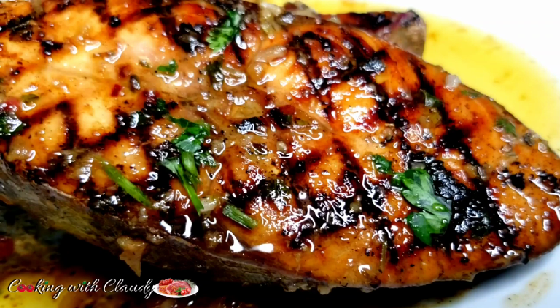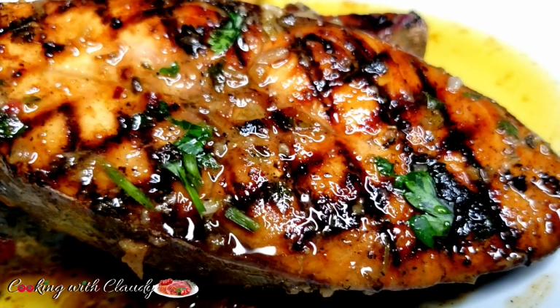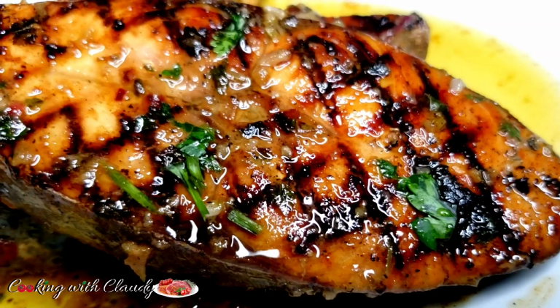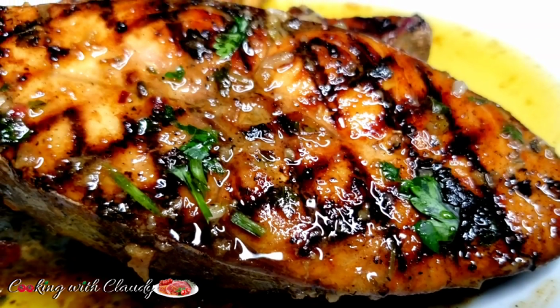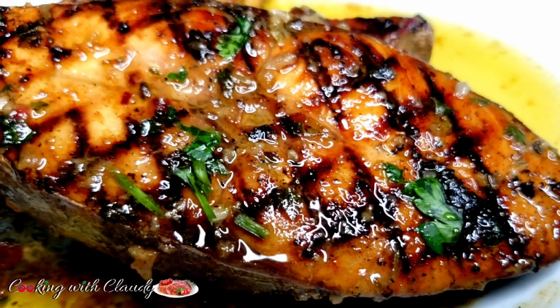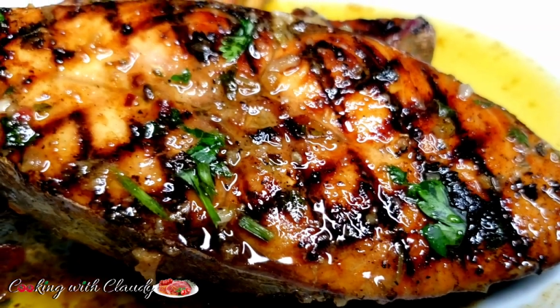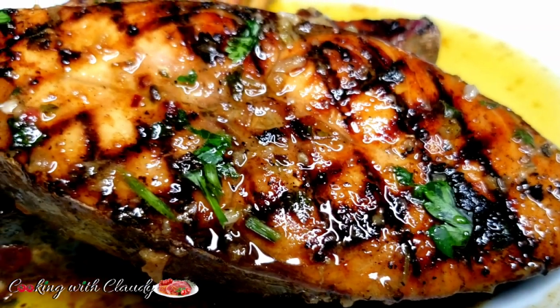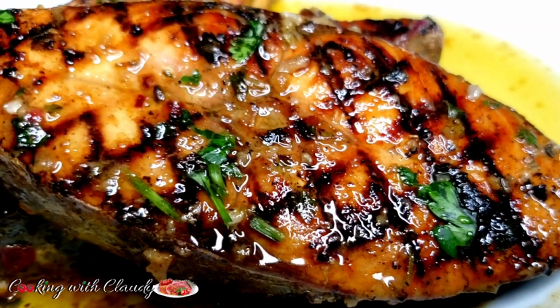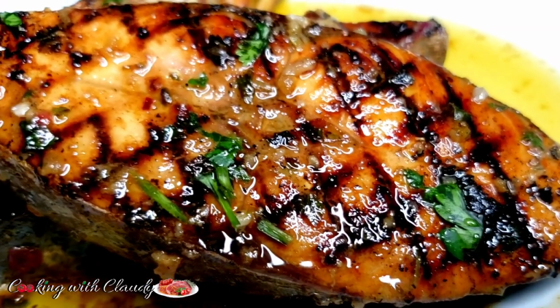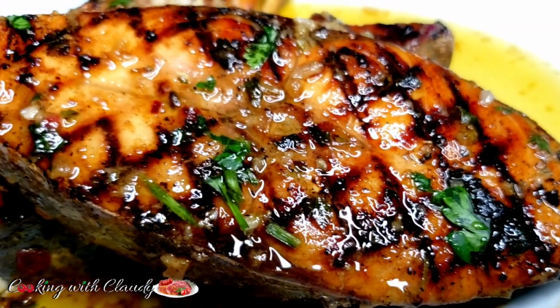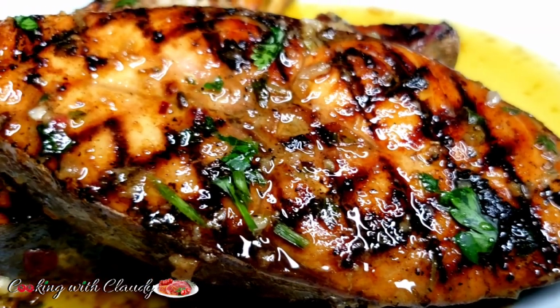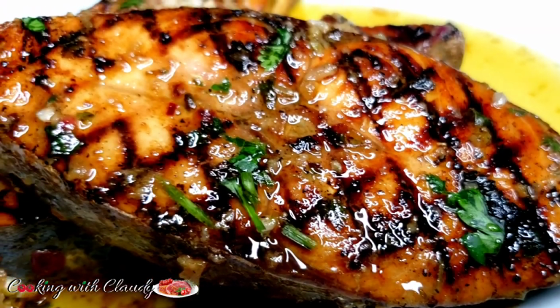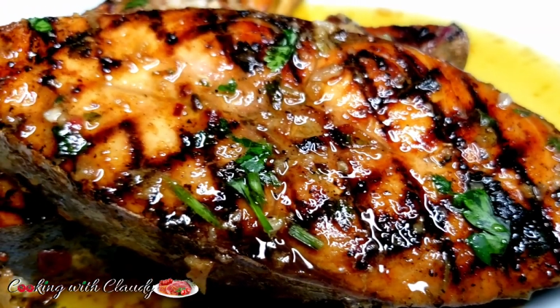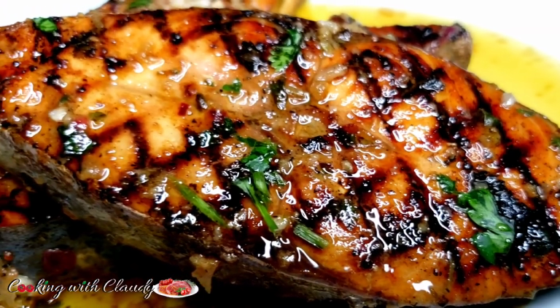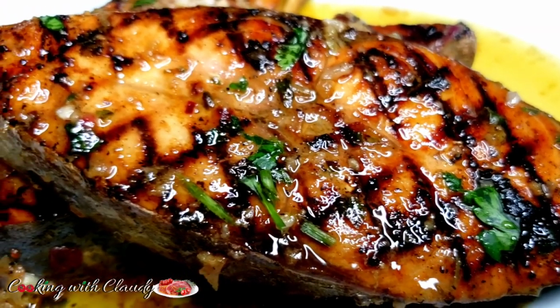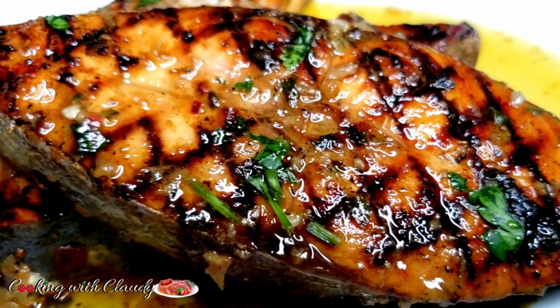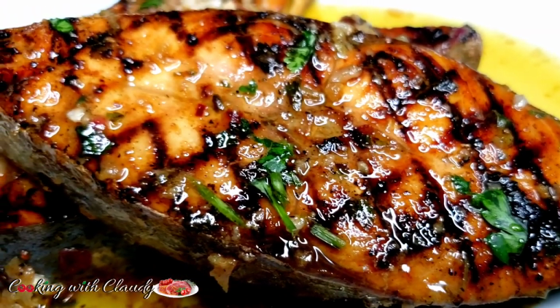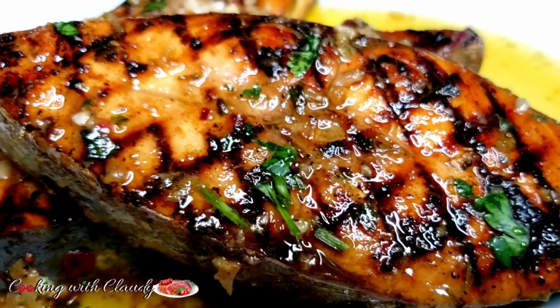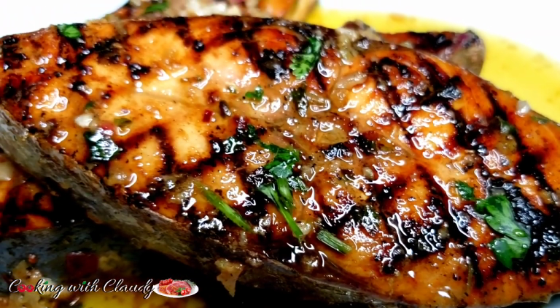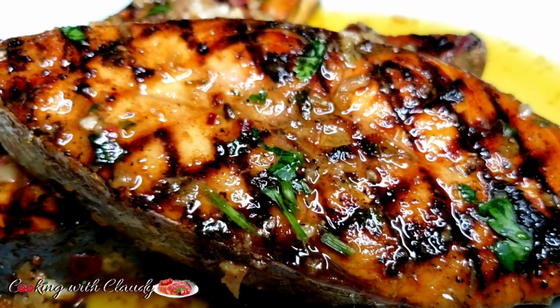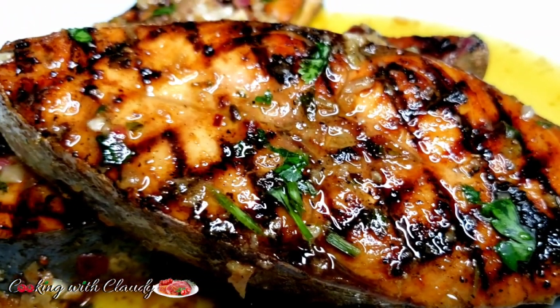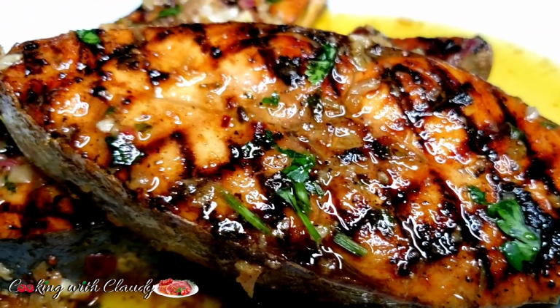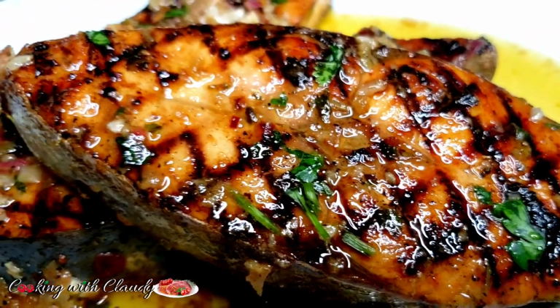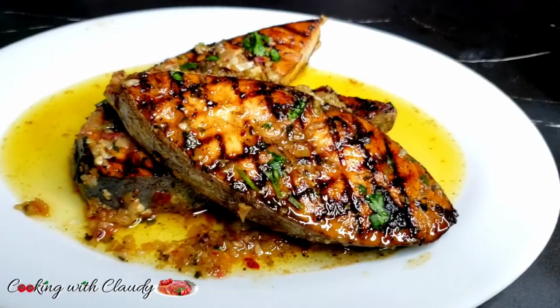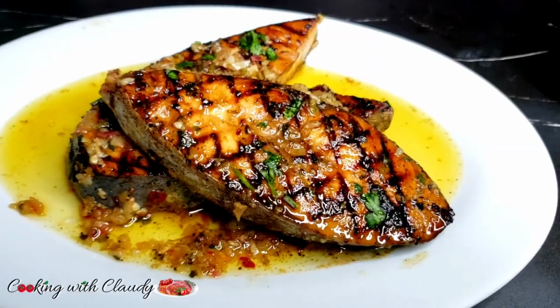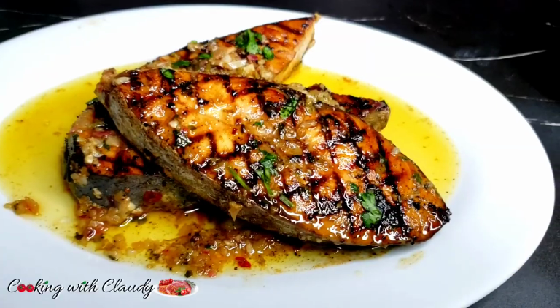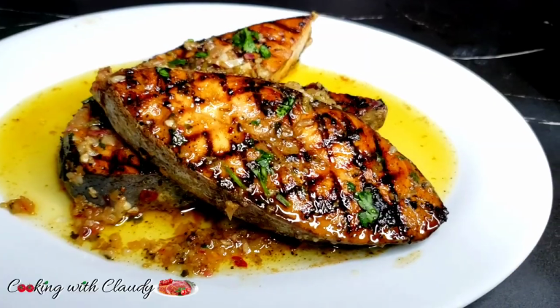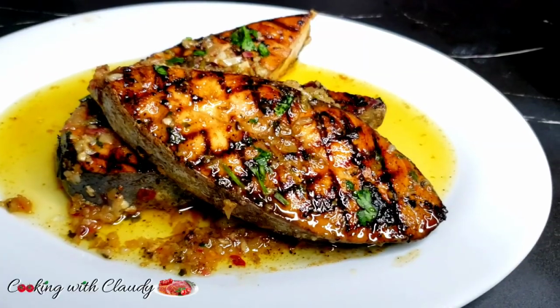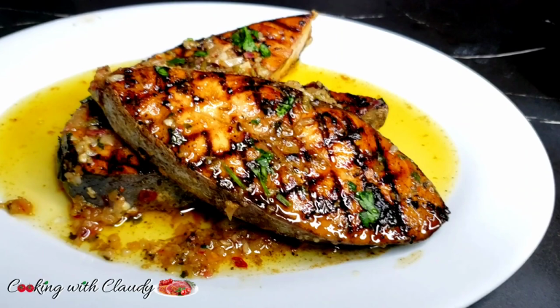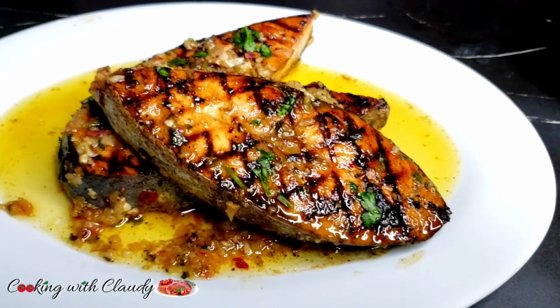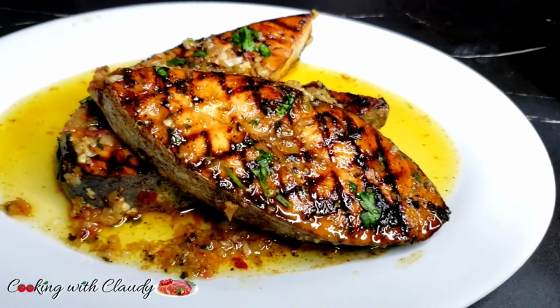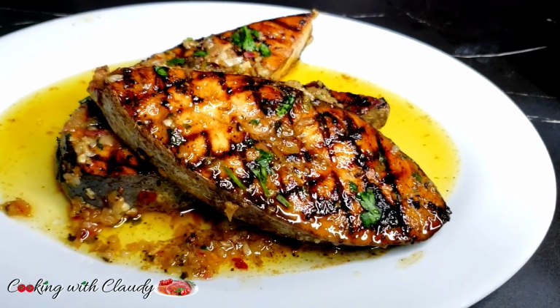This is going to be the tastiest fish steak you will ever make. This recipe is the best.